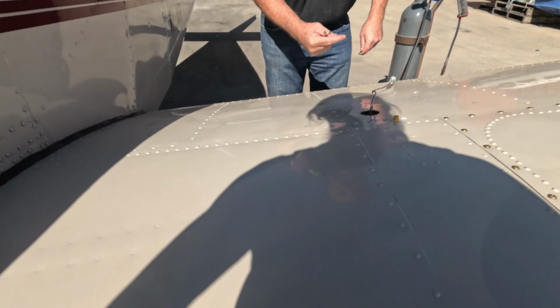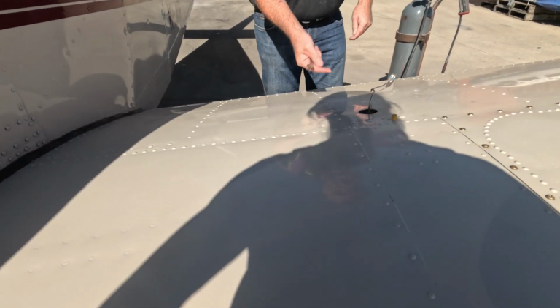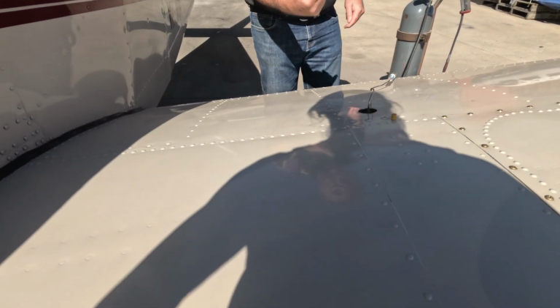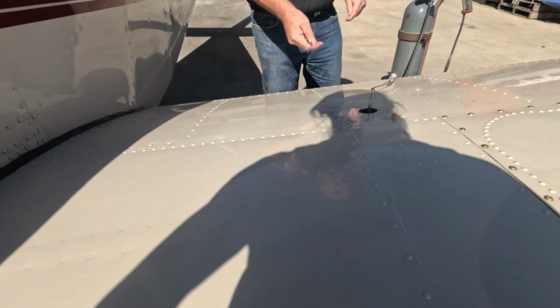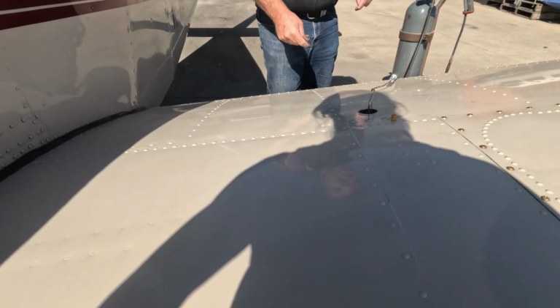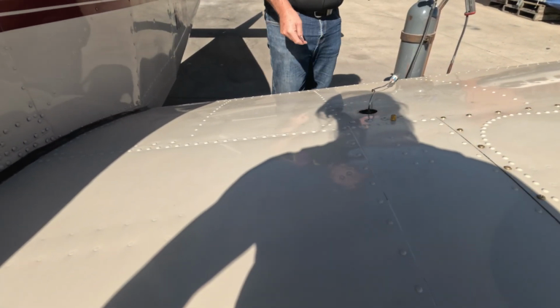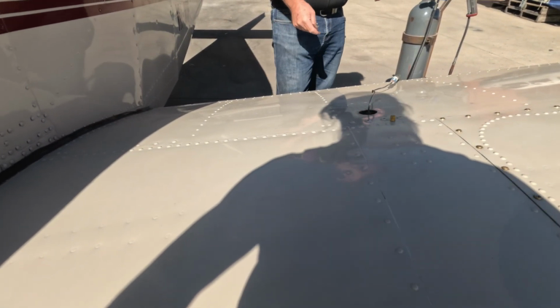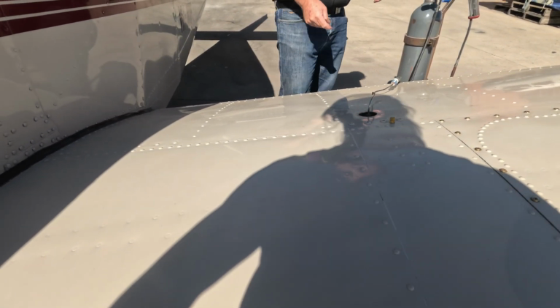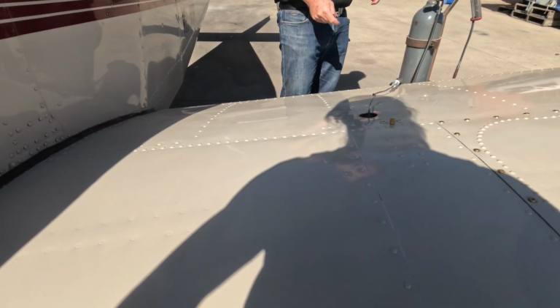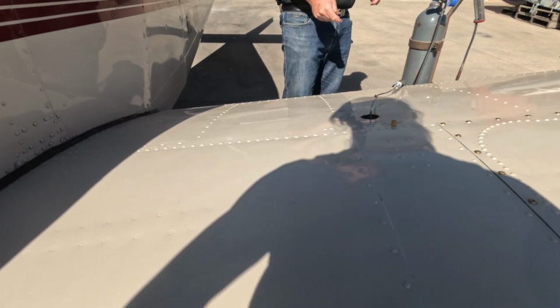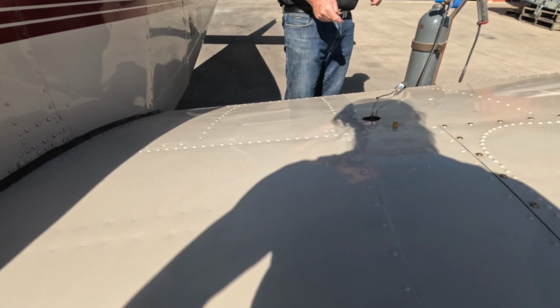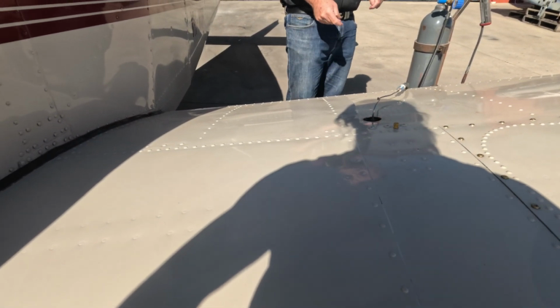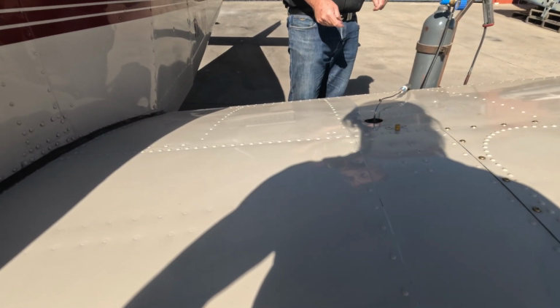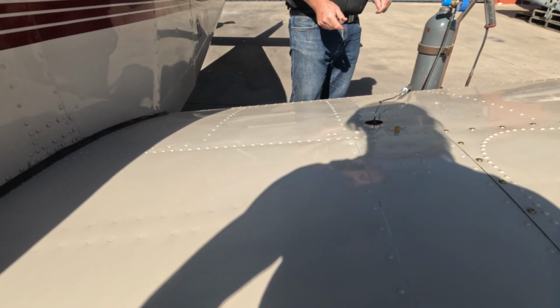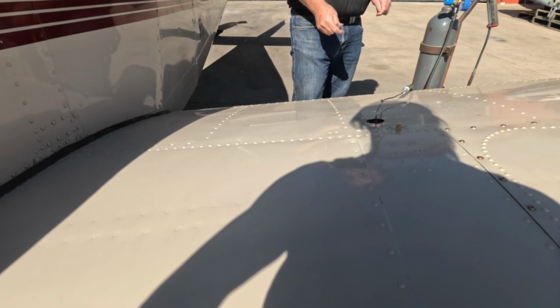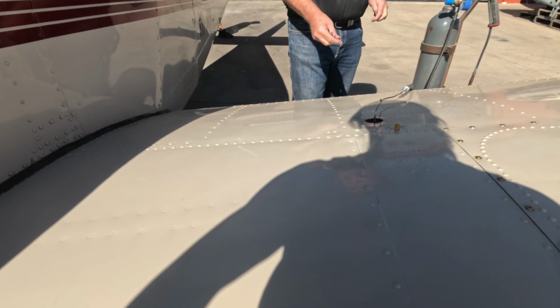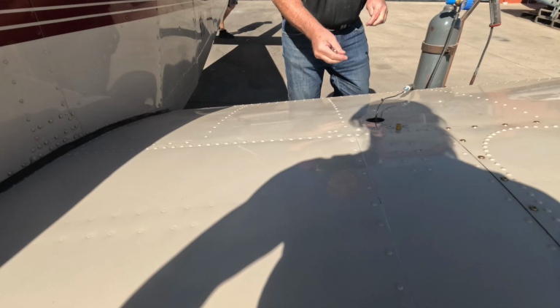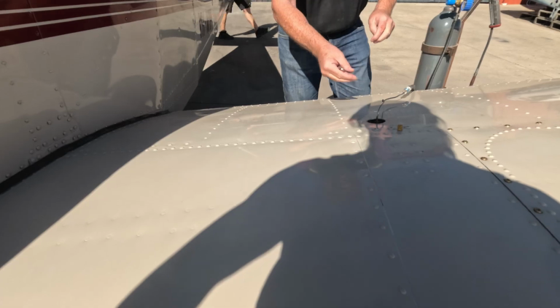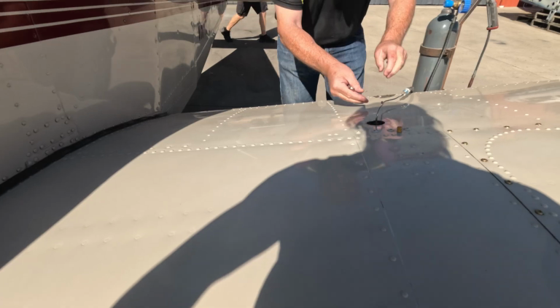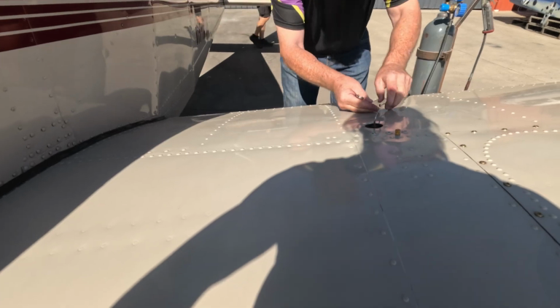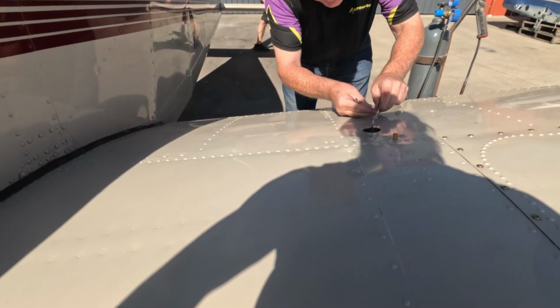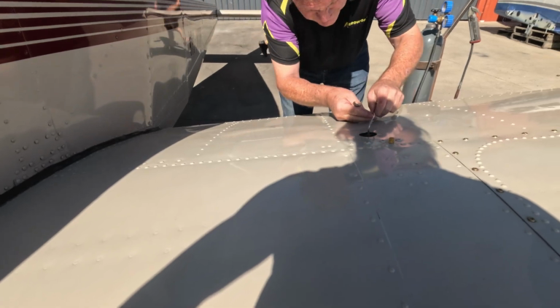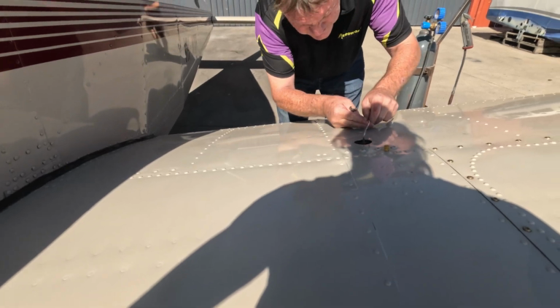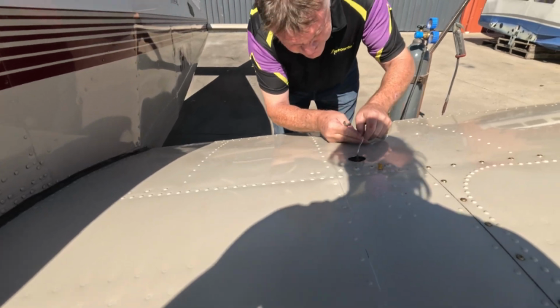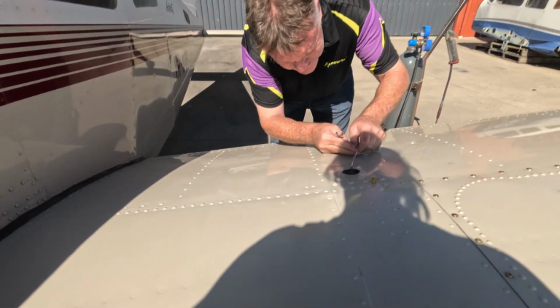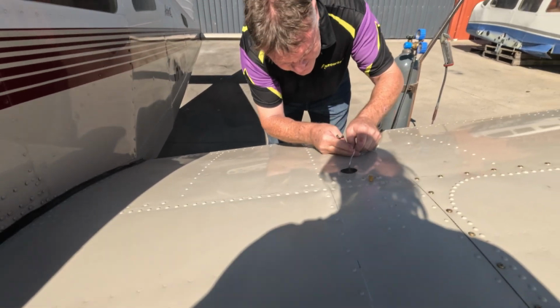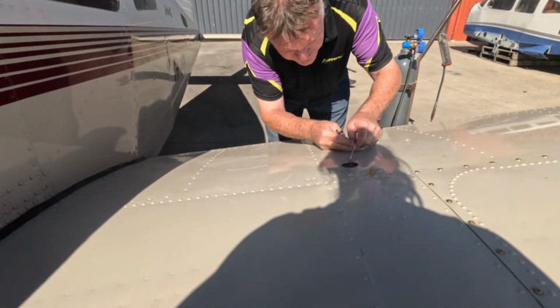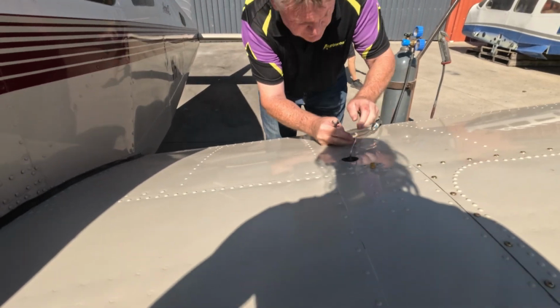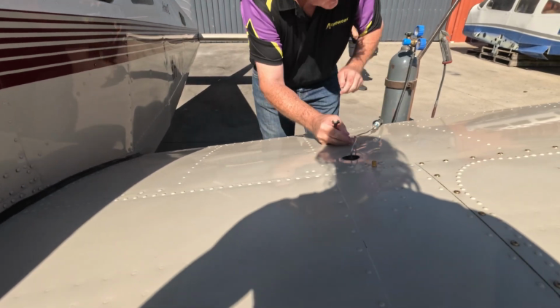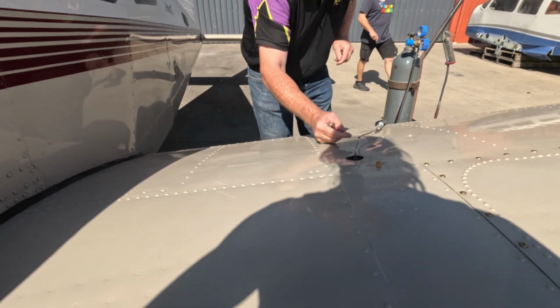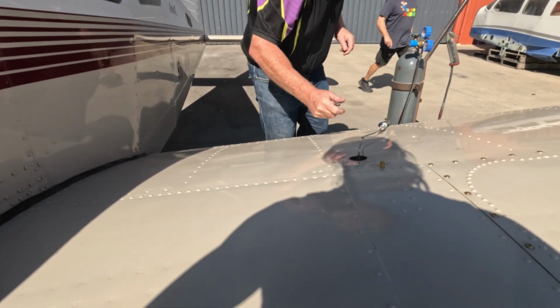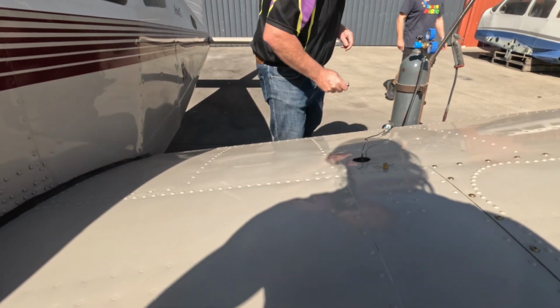Inflating the strut, but it's got a little bit of a leak out of the tool.